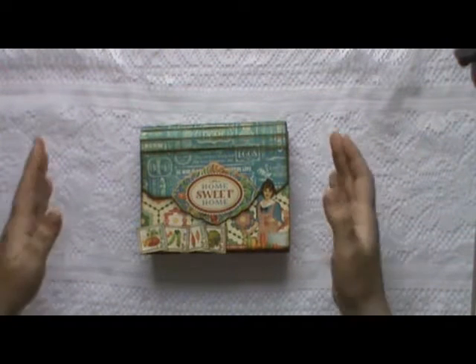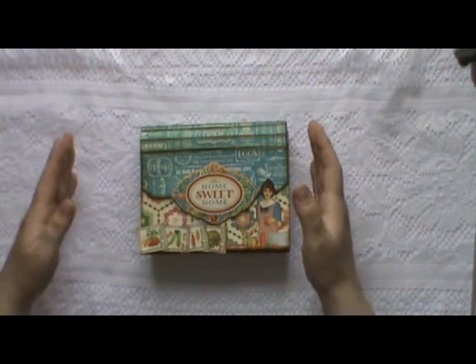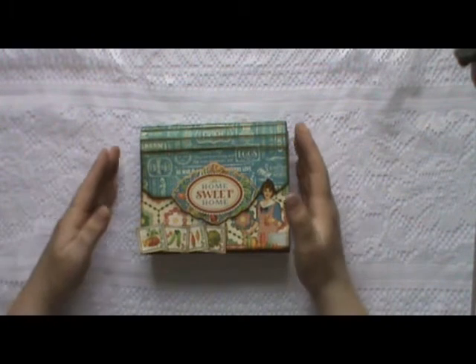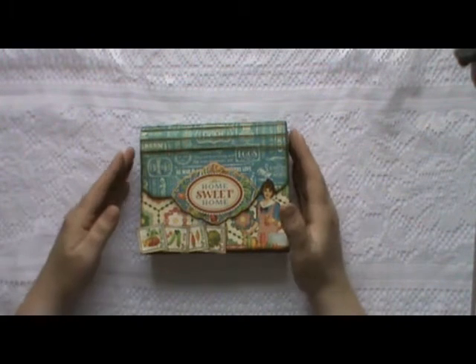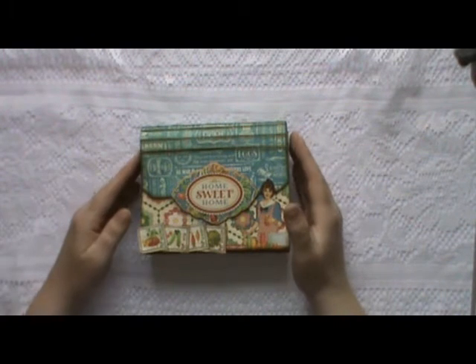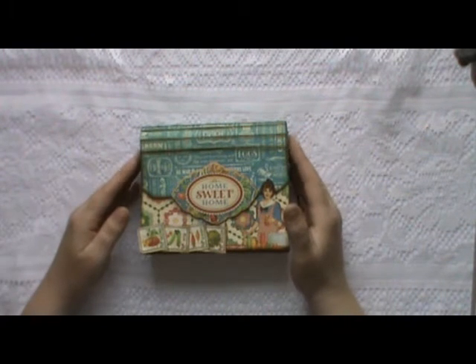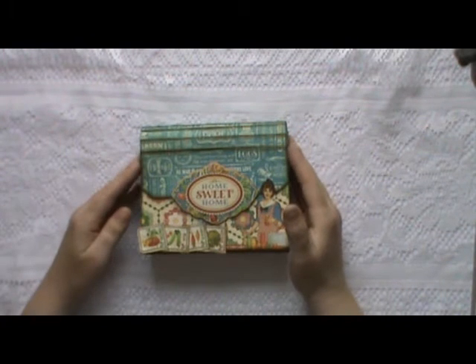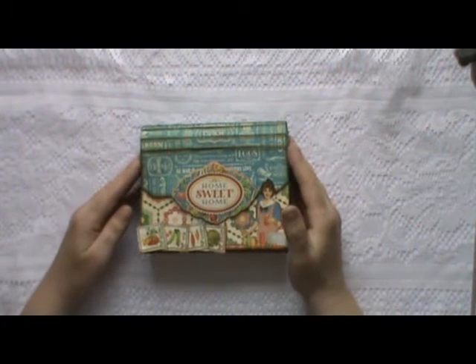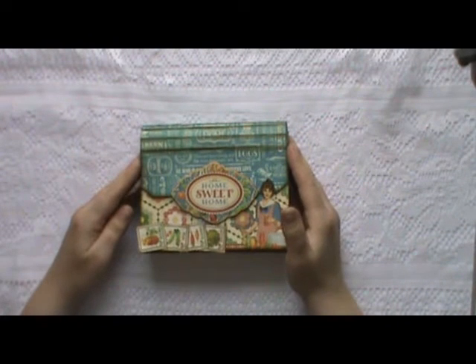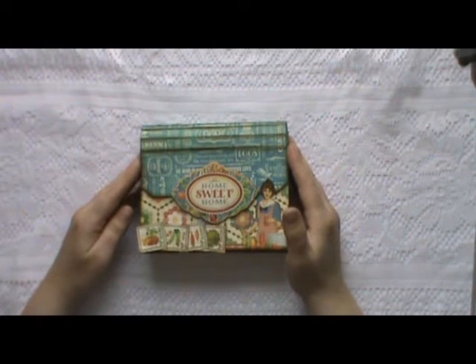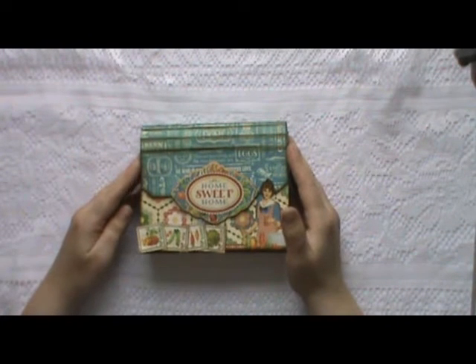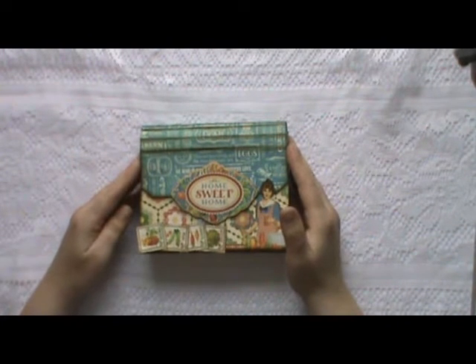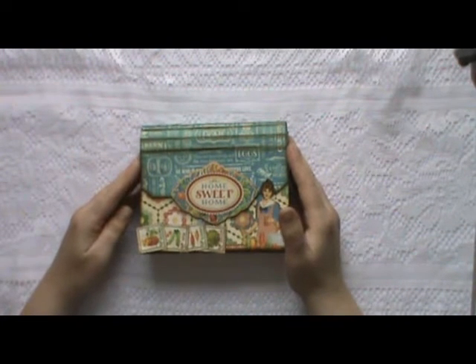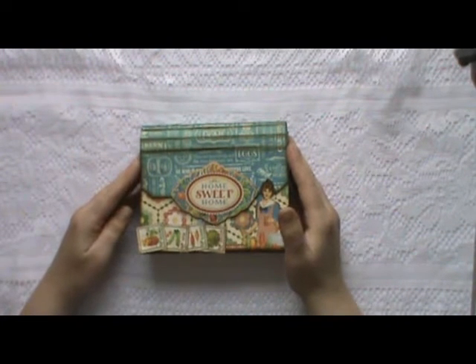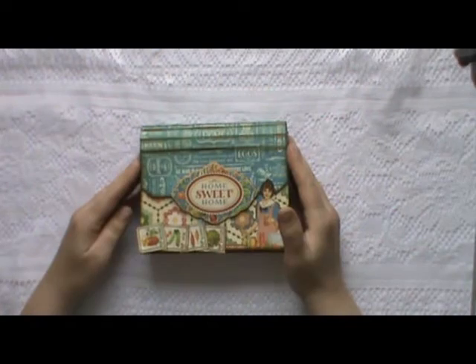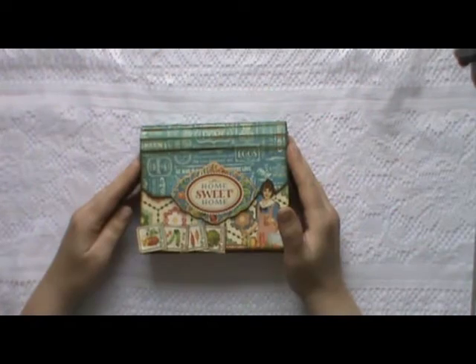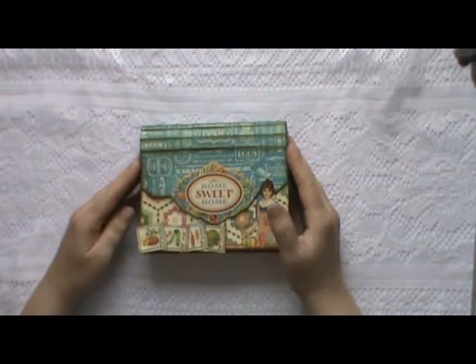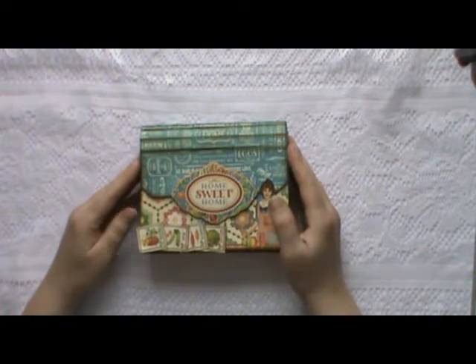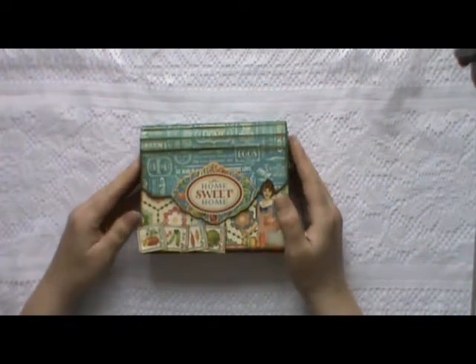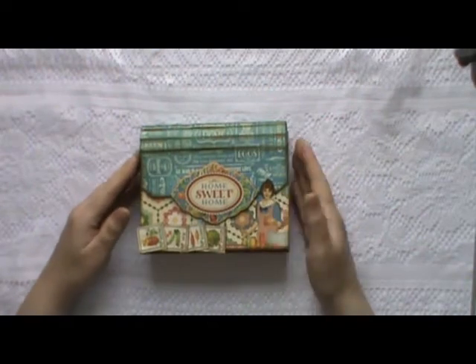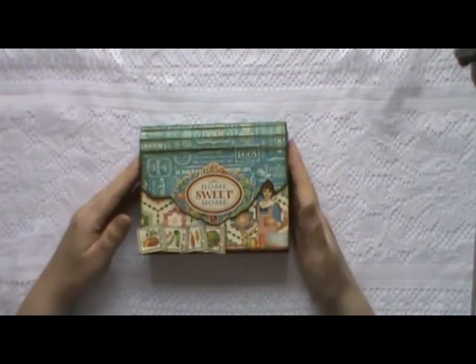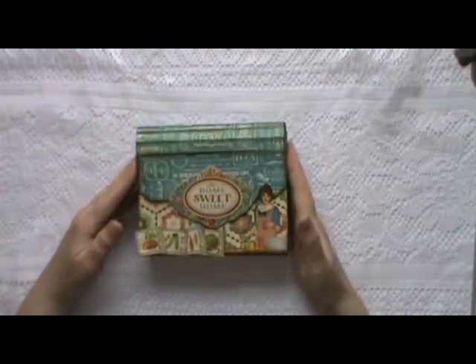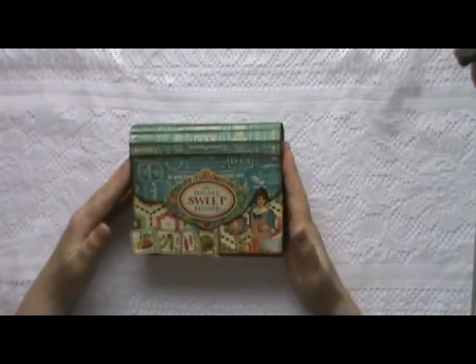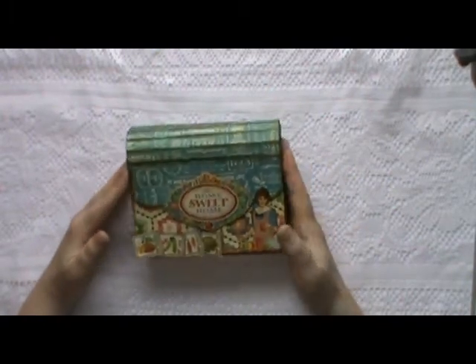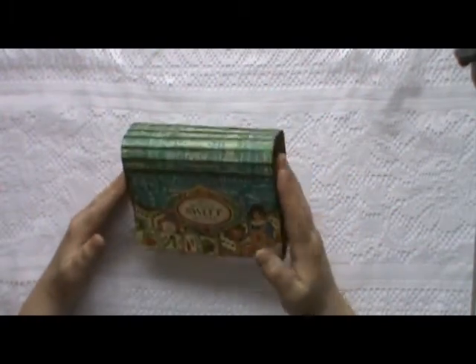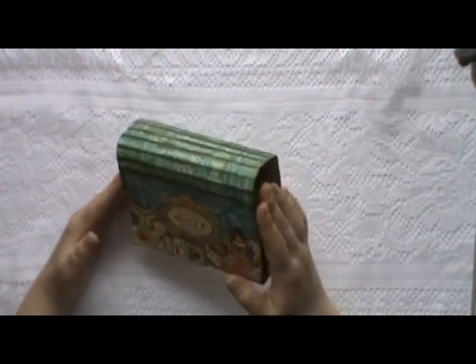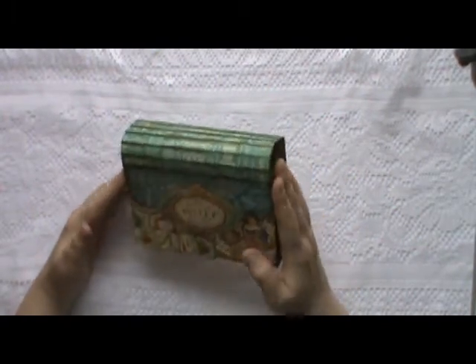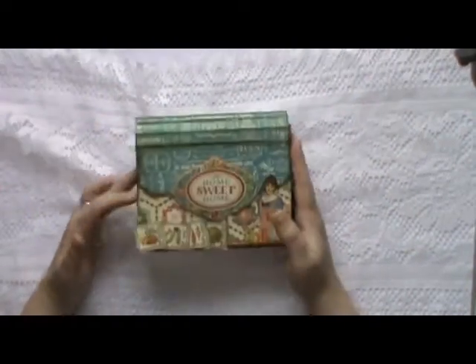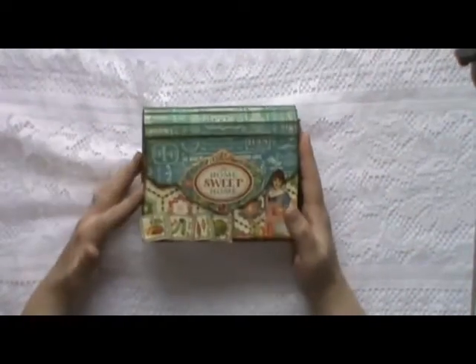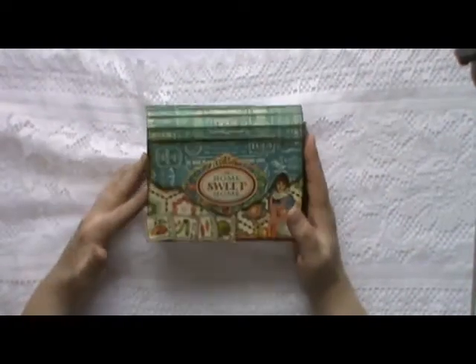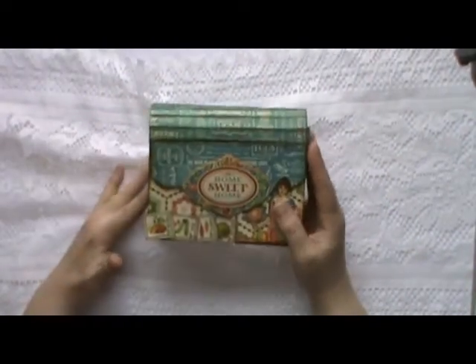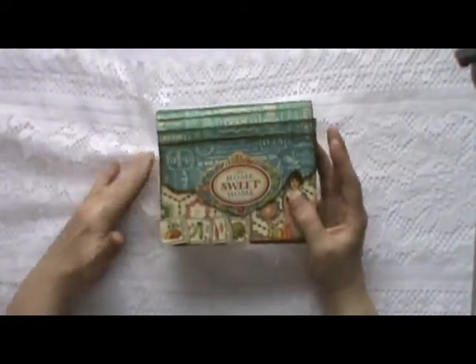Hi there, Sarah here from Scattered Pictures and Memories, and today I'm going to show you how to make this expanding recipe folder.